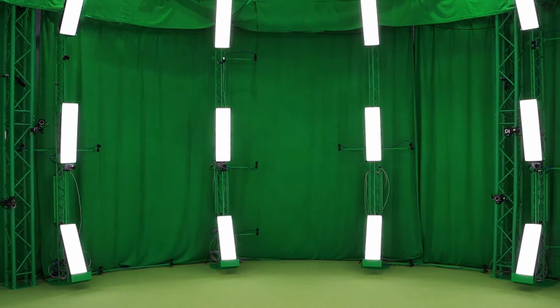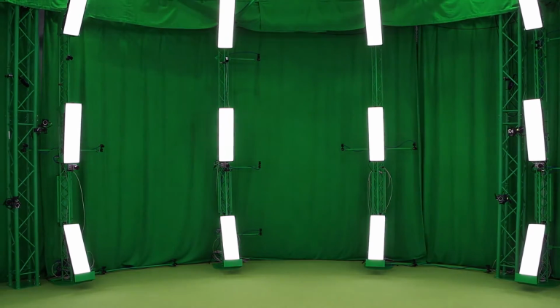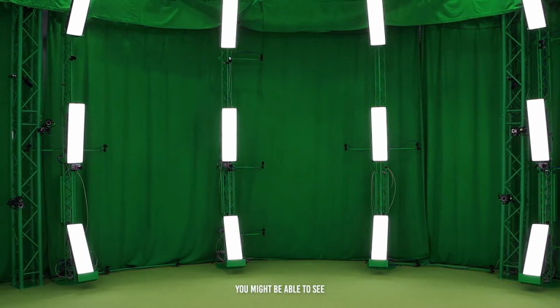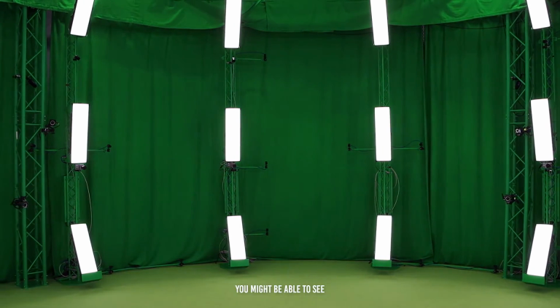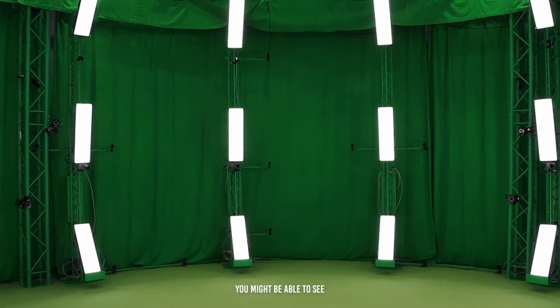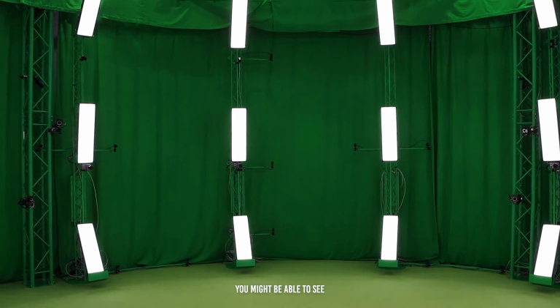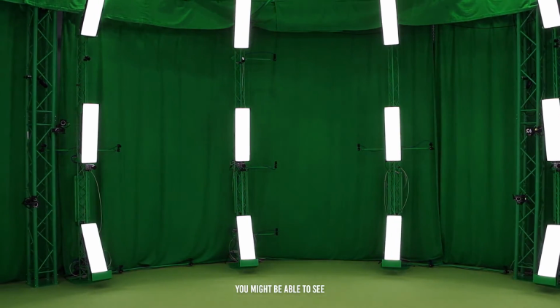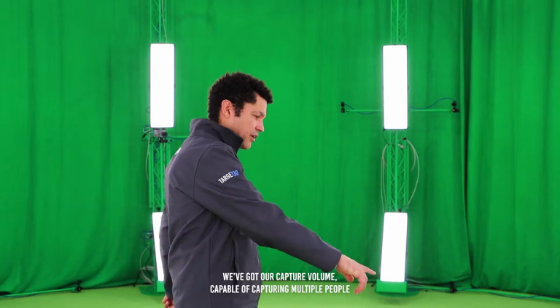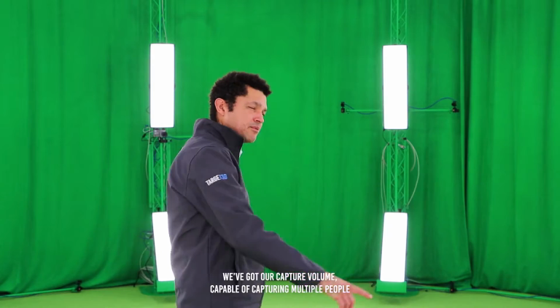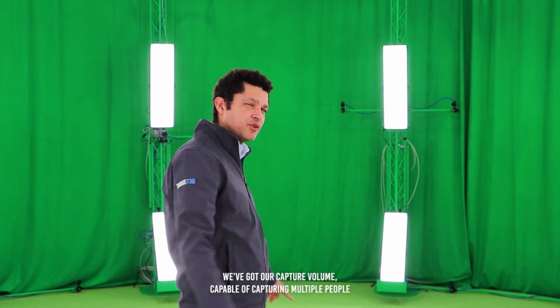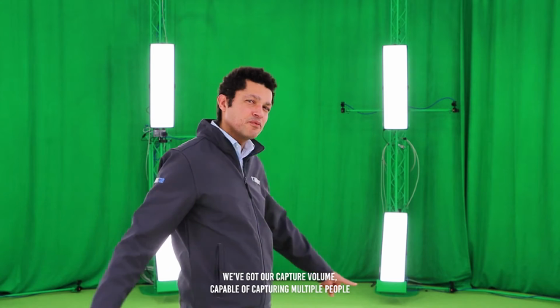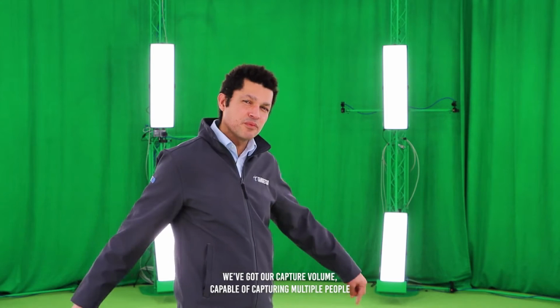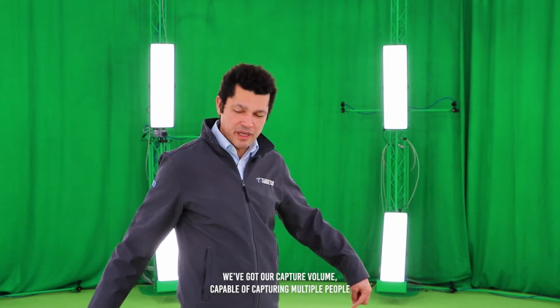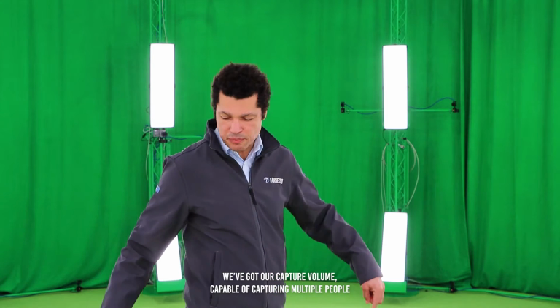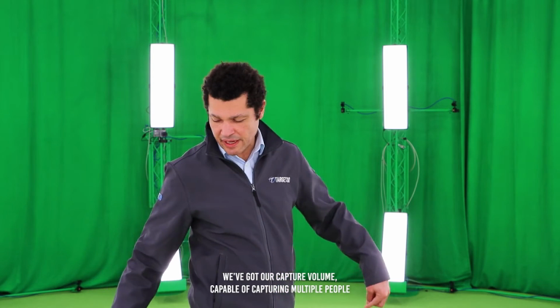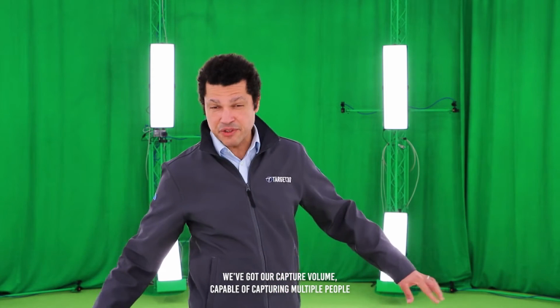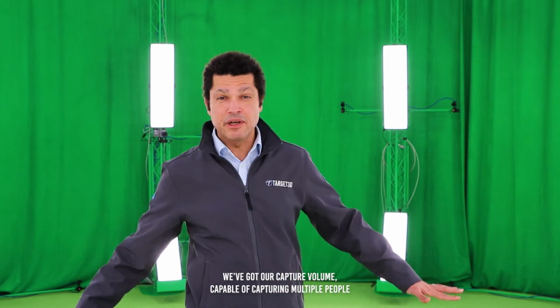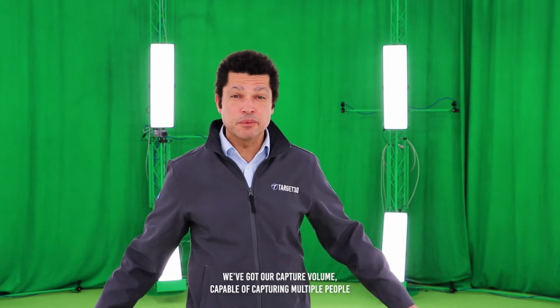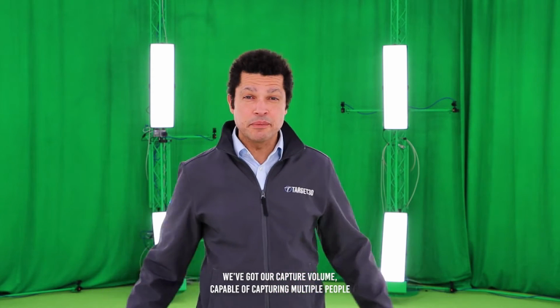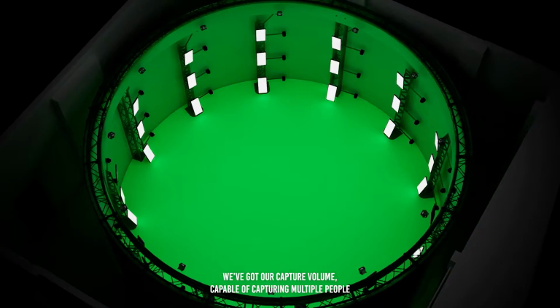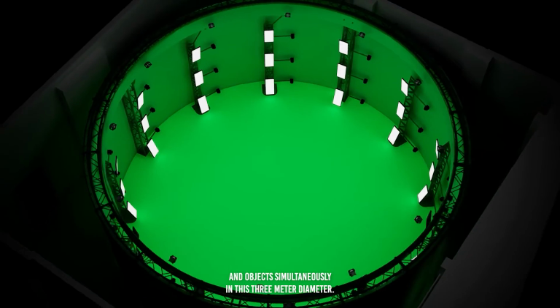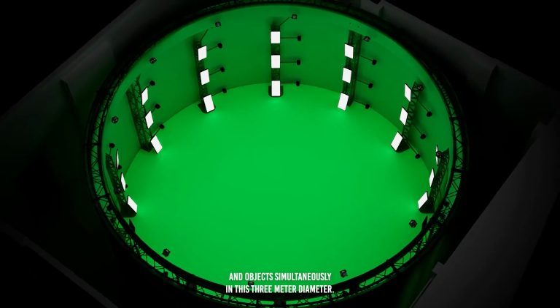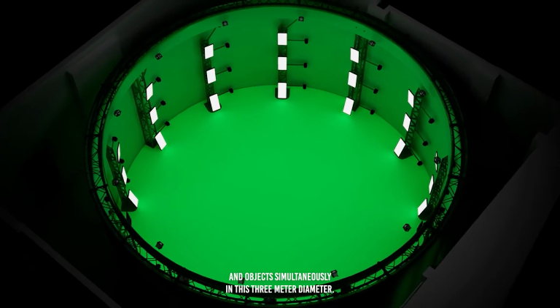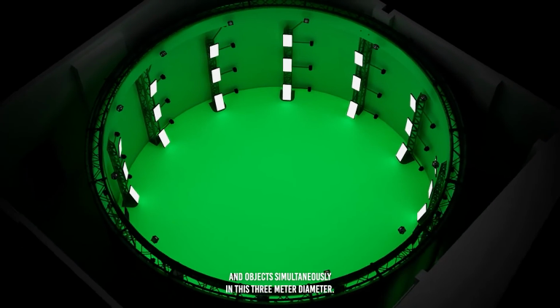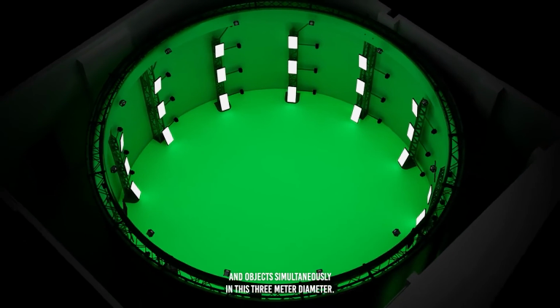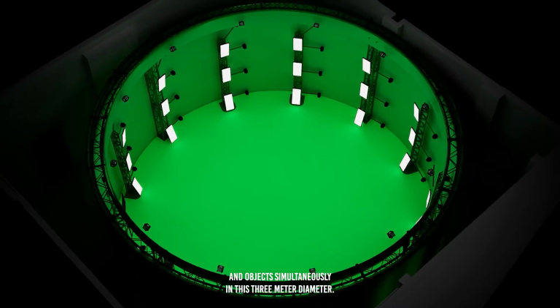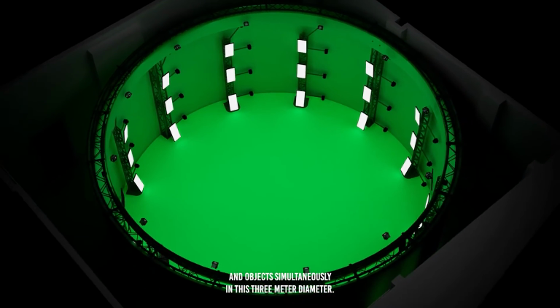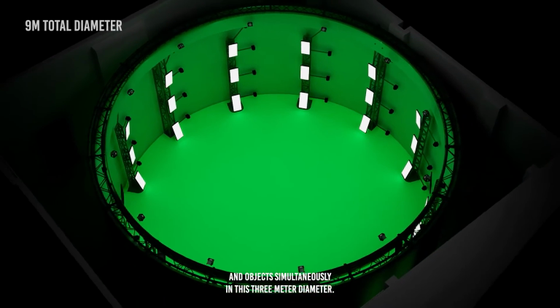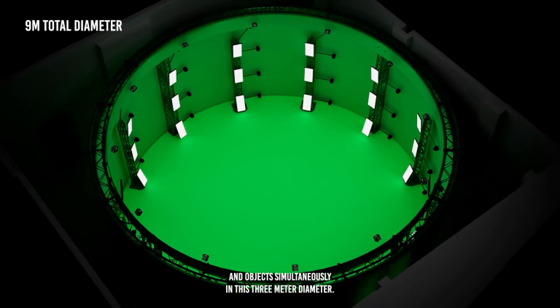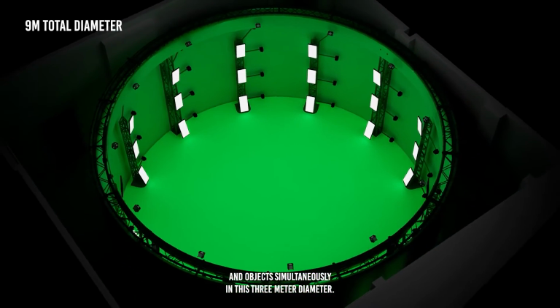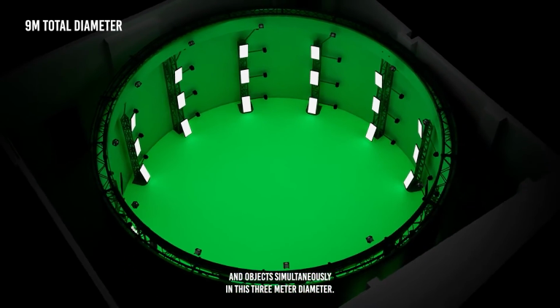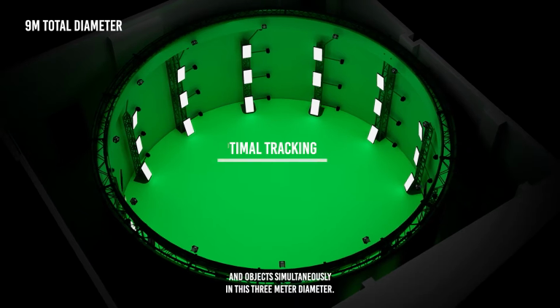You might be able to see we've got our capture volume, capable of capturing multiple people and objects simultaneously in this 3 meter diameter.